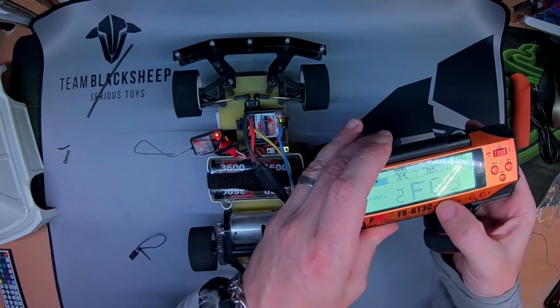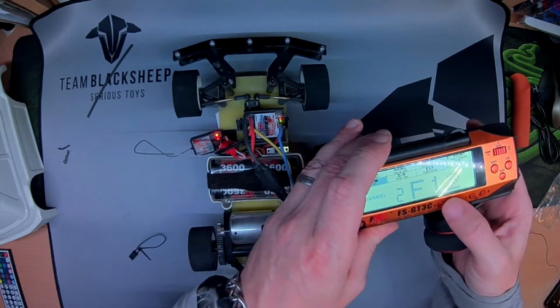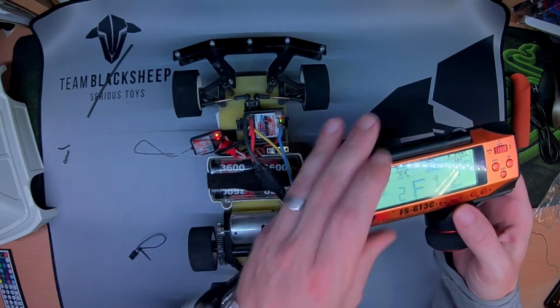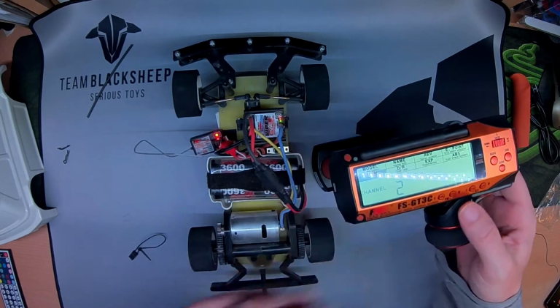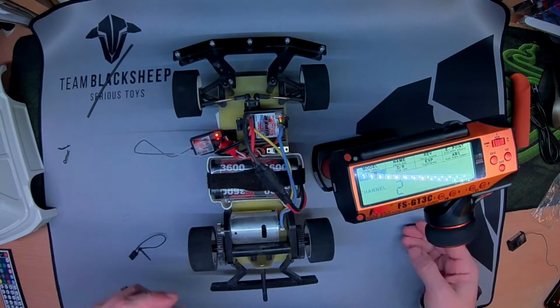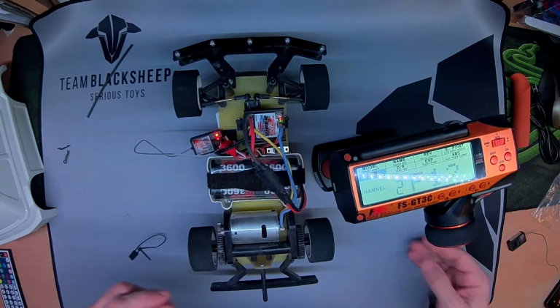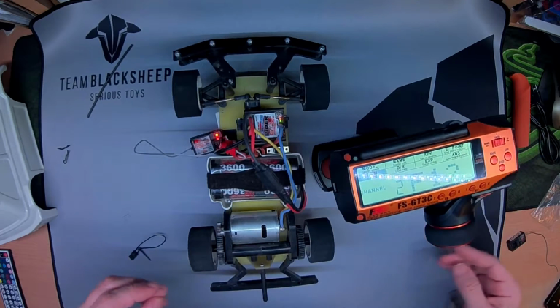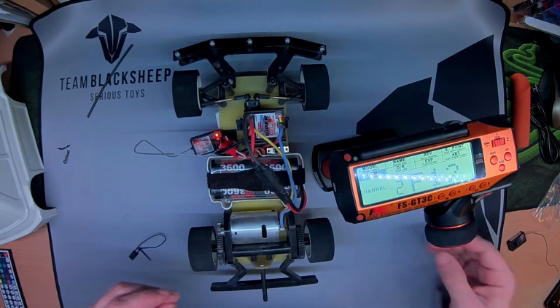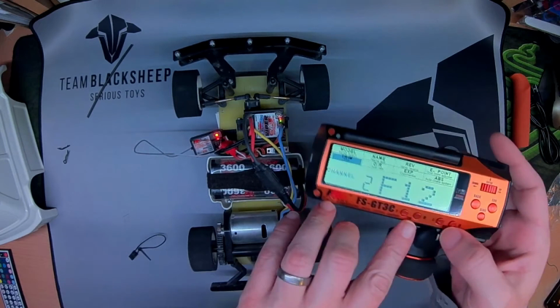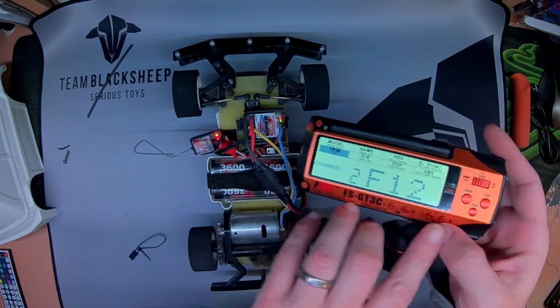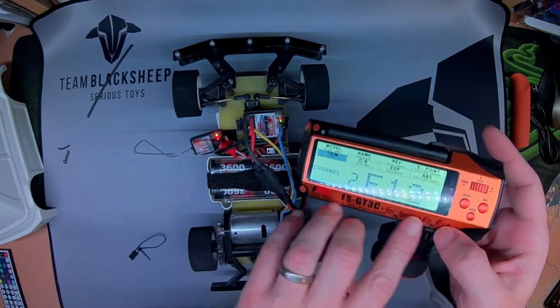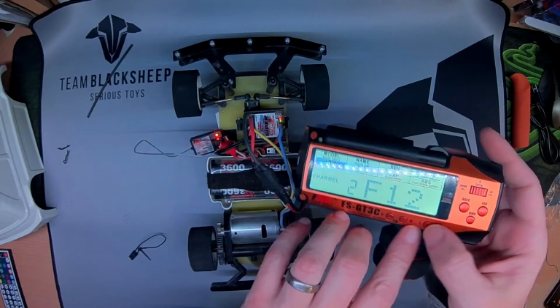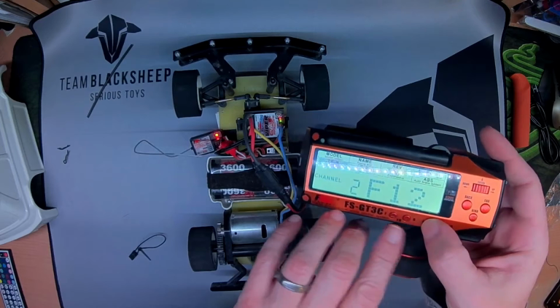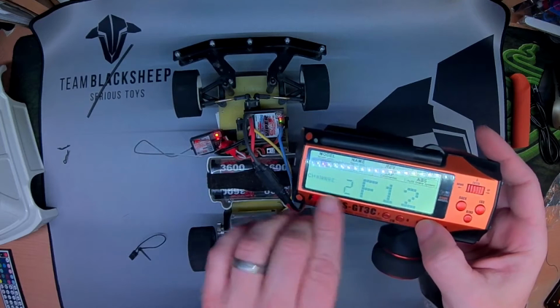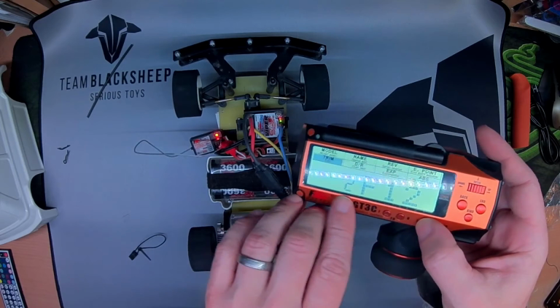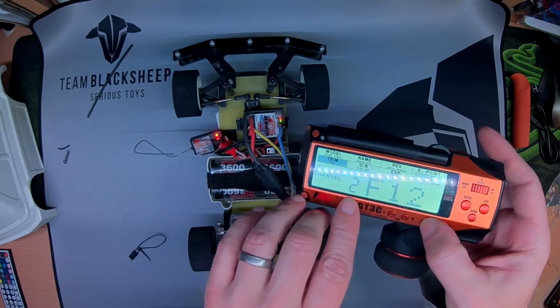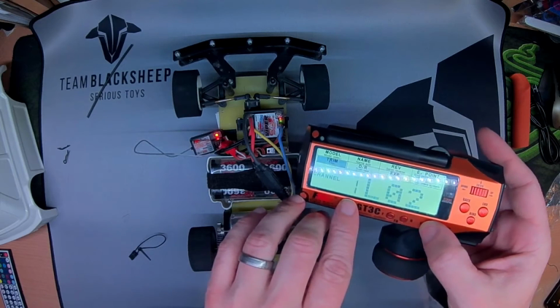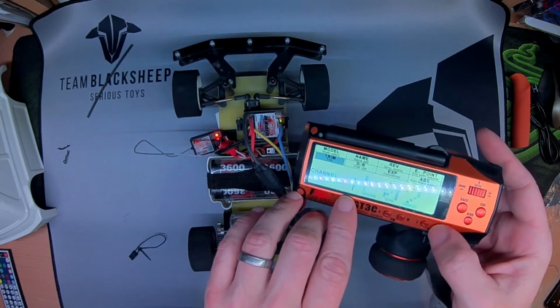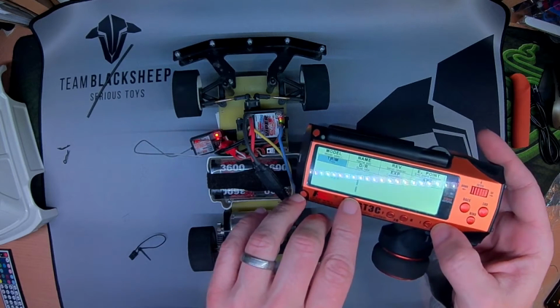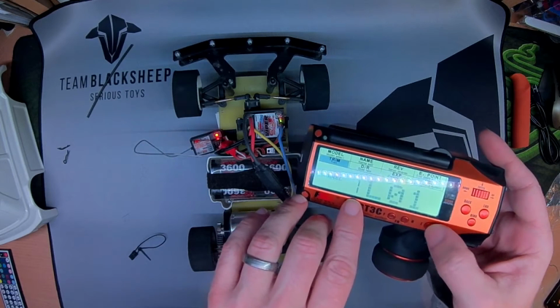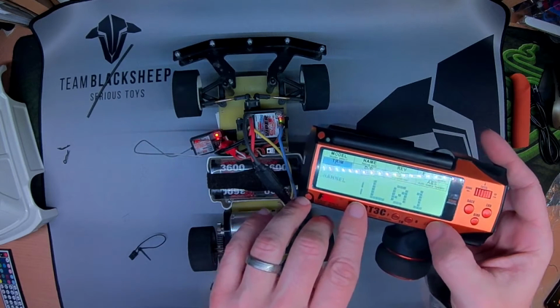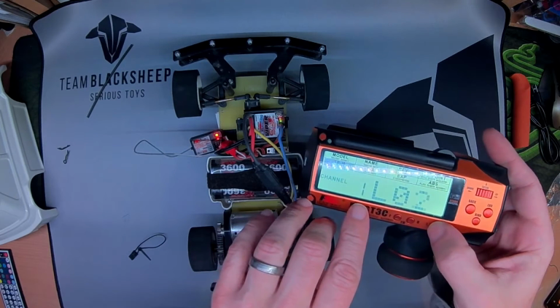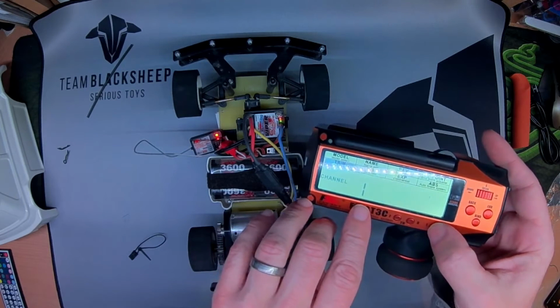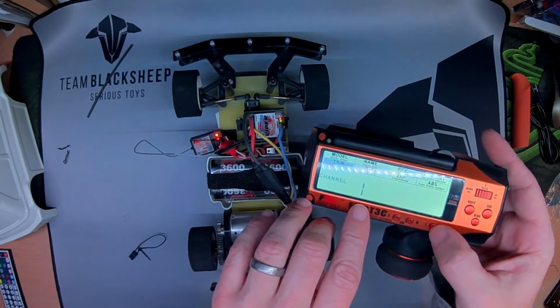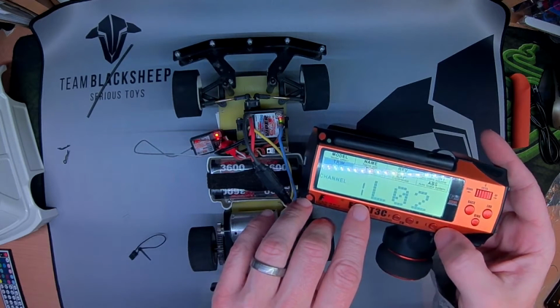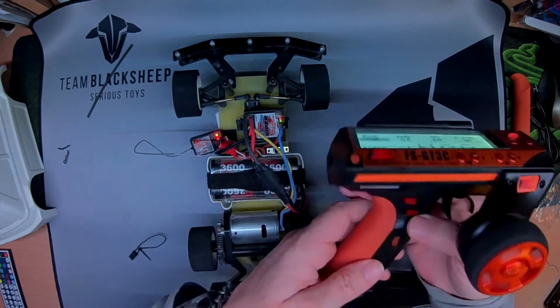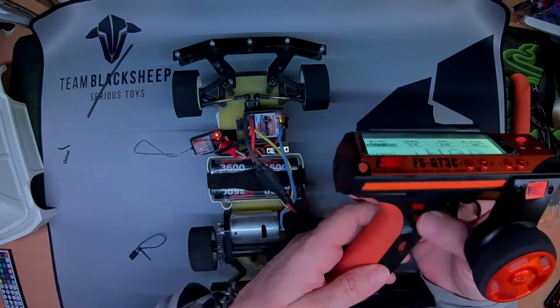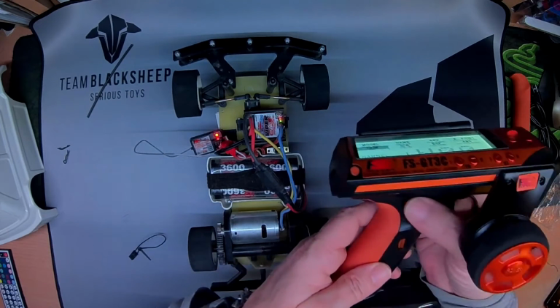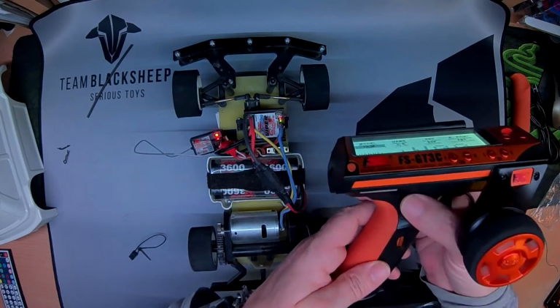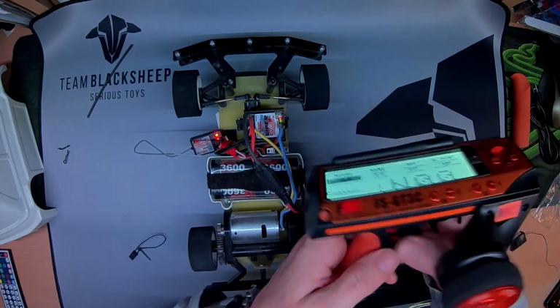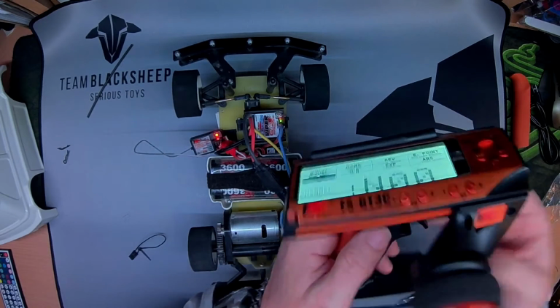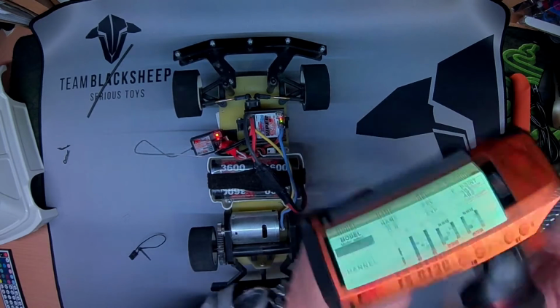Bit of trim — might actually do this. As you see, when you press for trim it will show you which channel you're trimming. We've got draw rates up here.